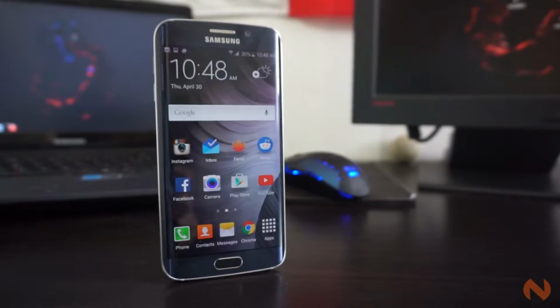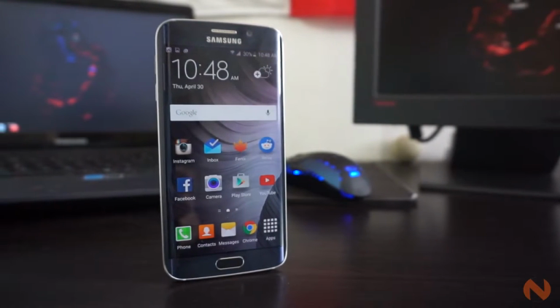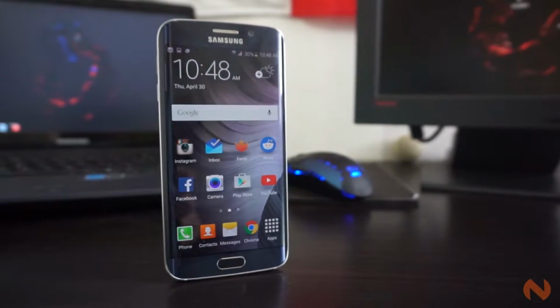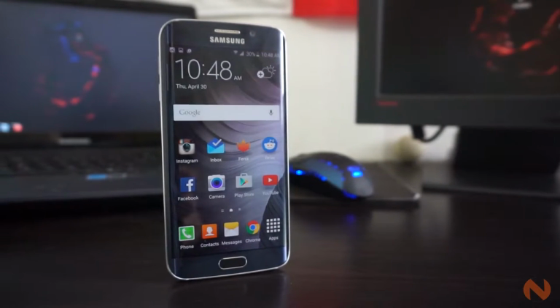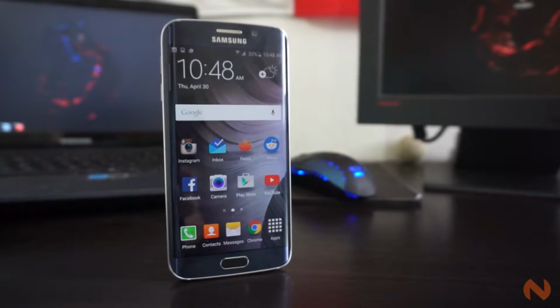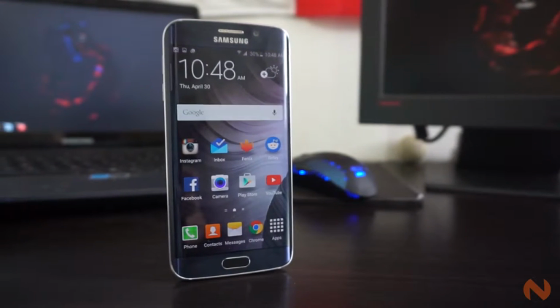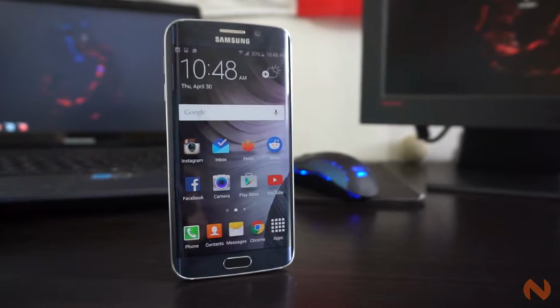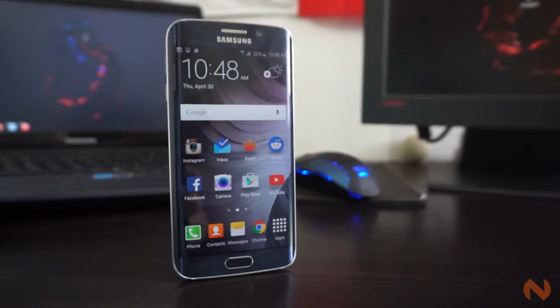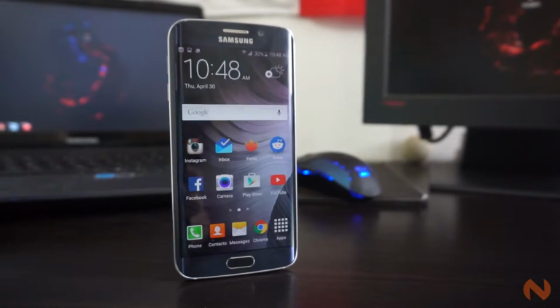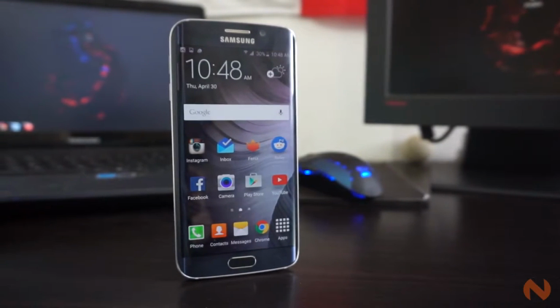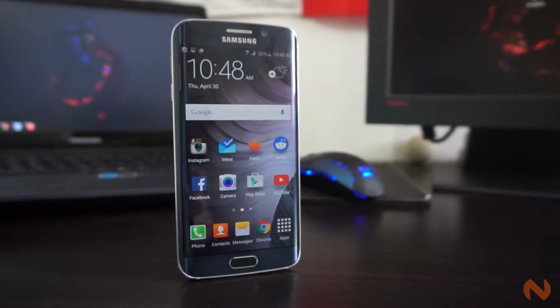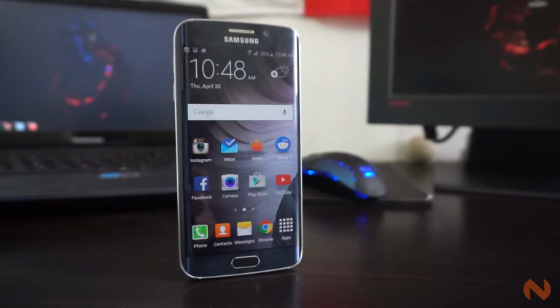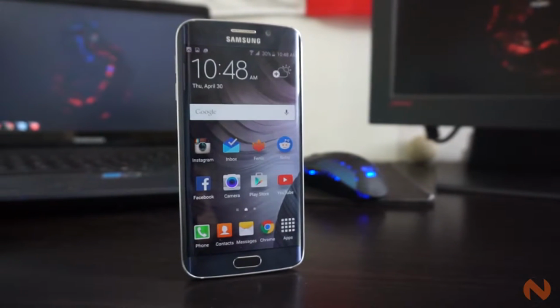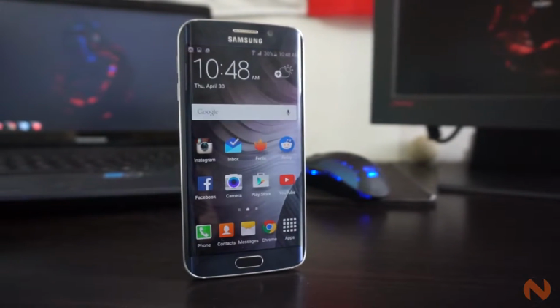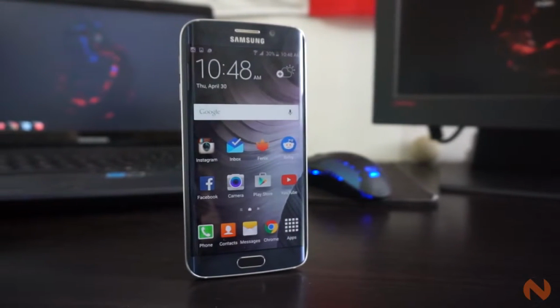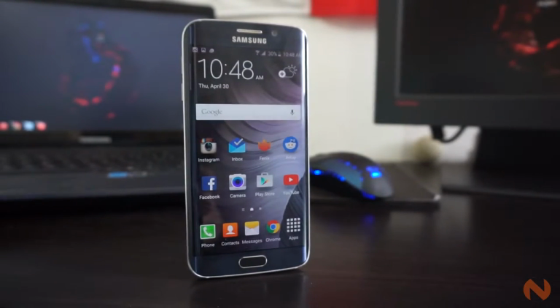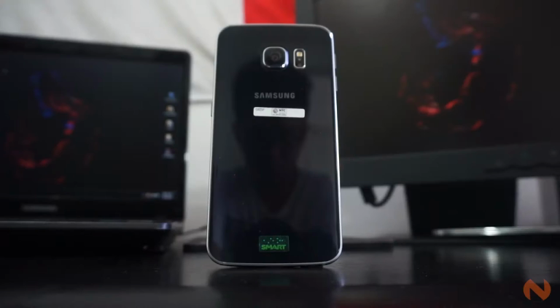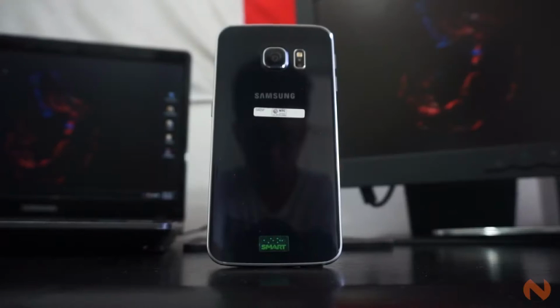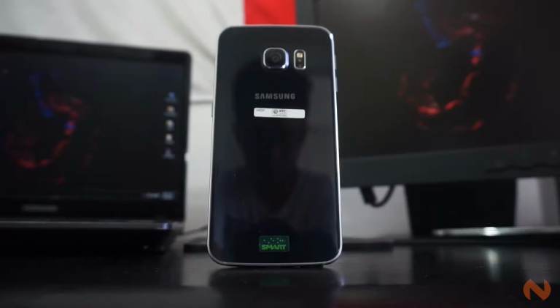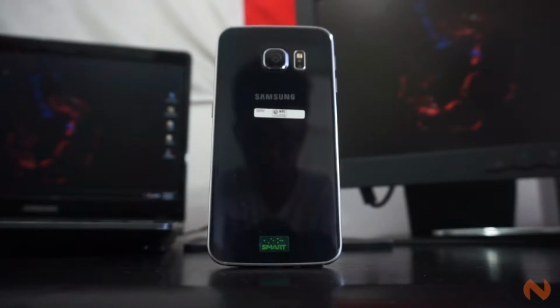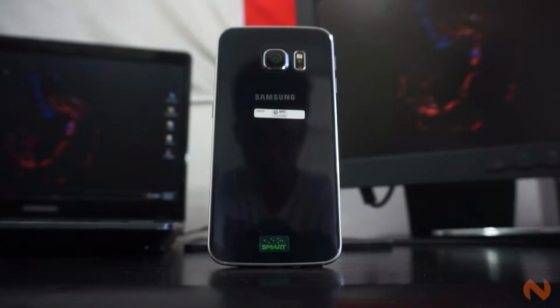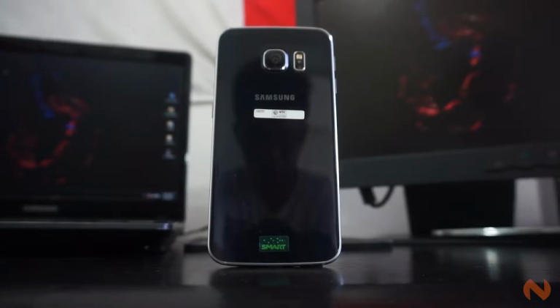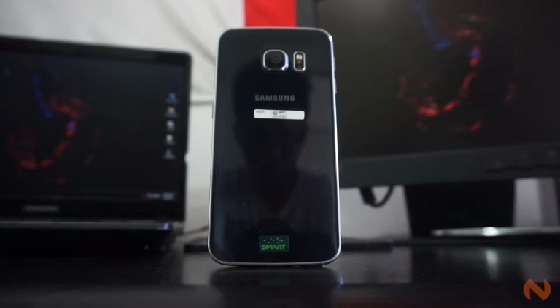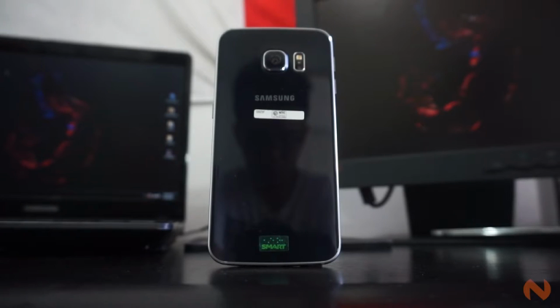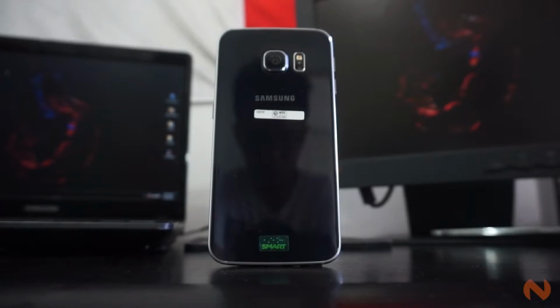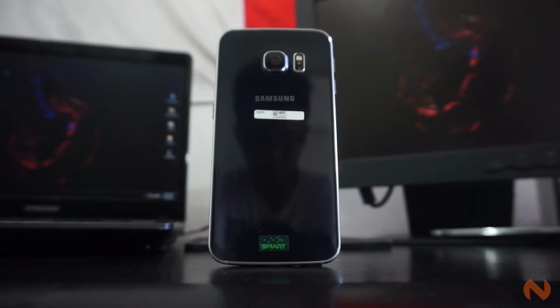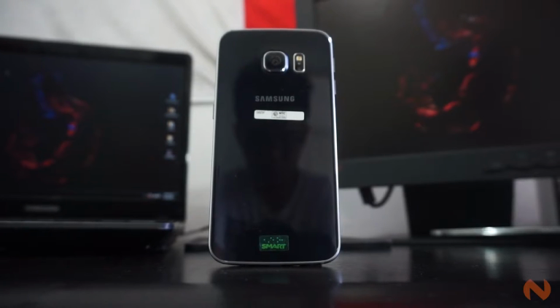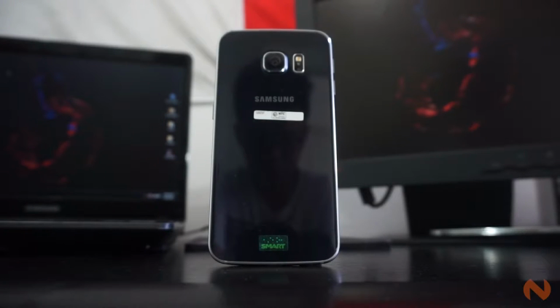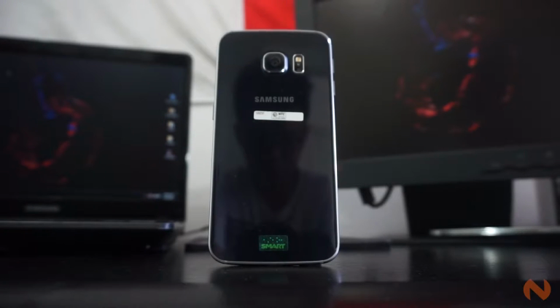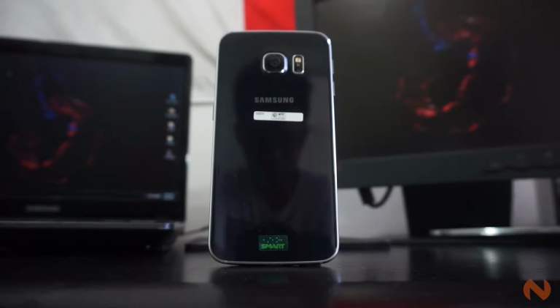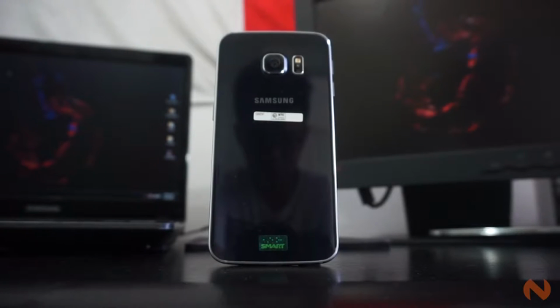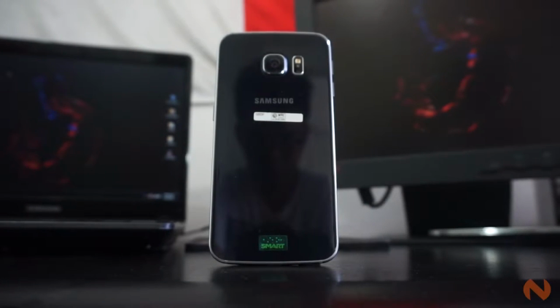This is Noypegeeks.com, and welcome to our full review of the Samsung Galaxy S6 Edge.